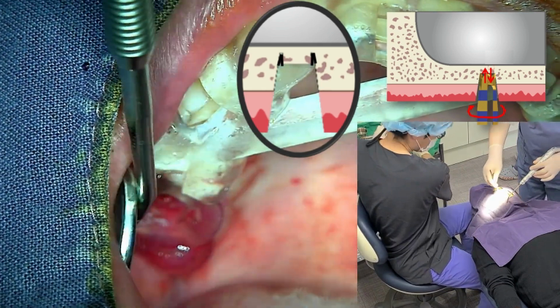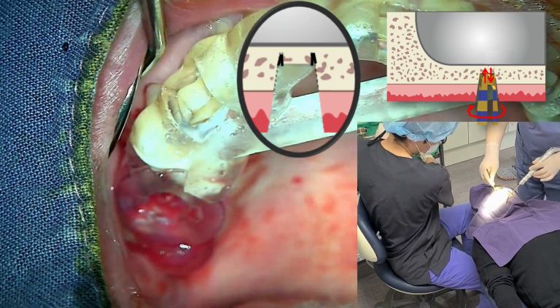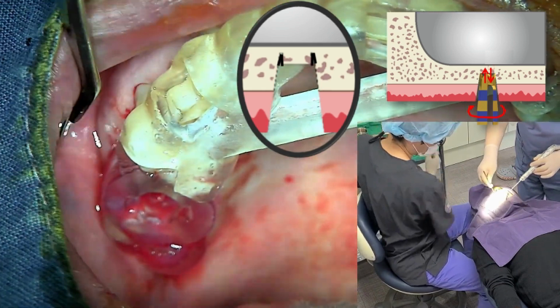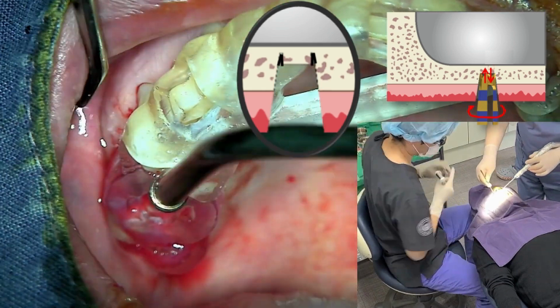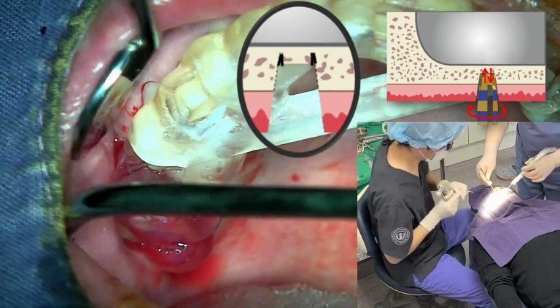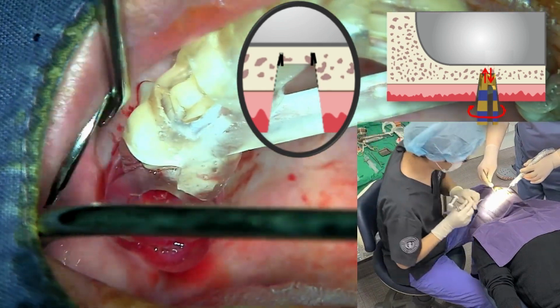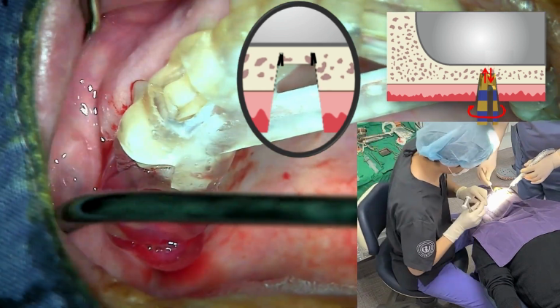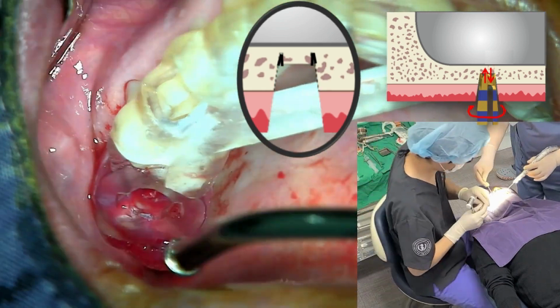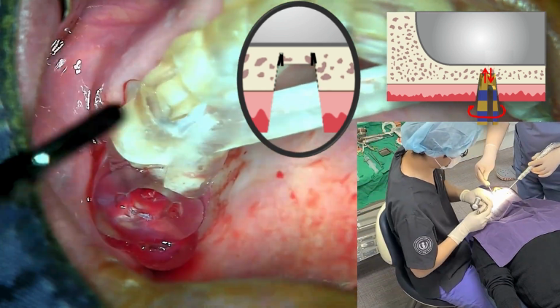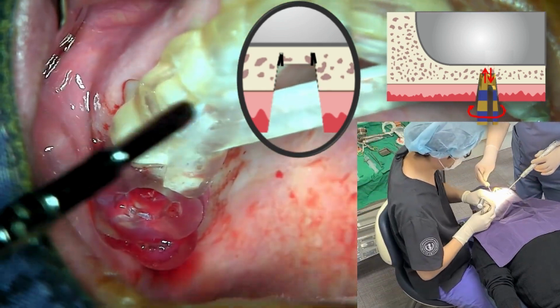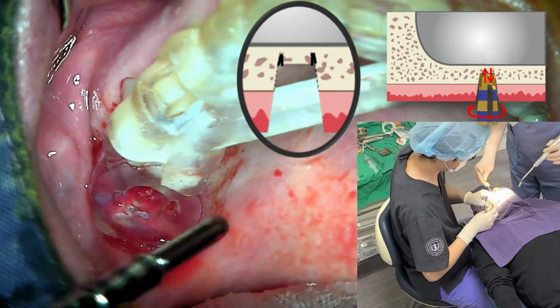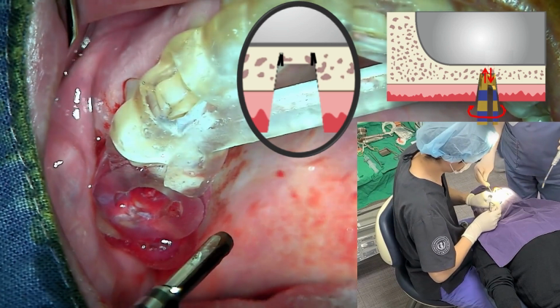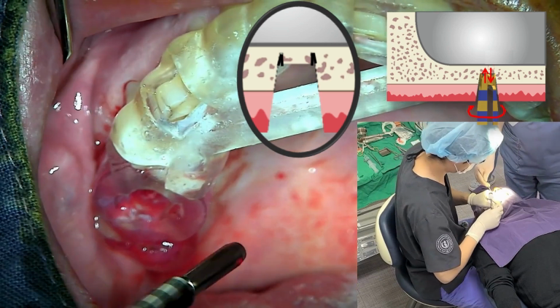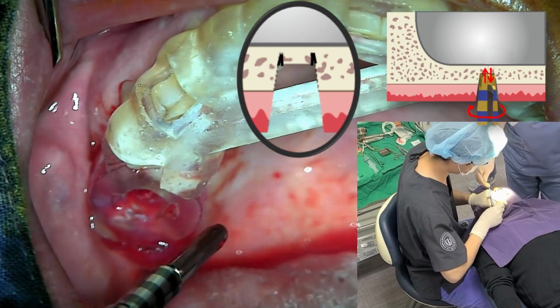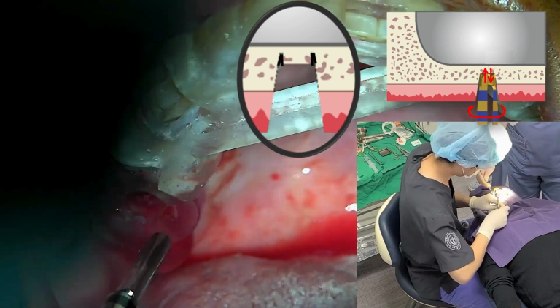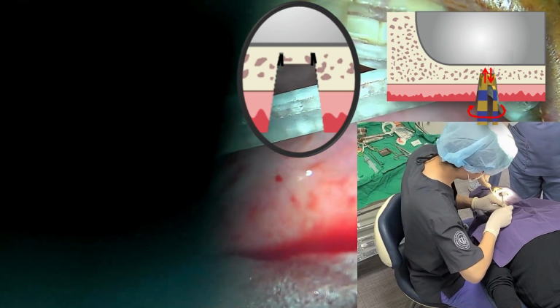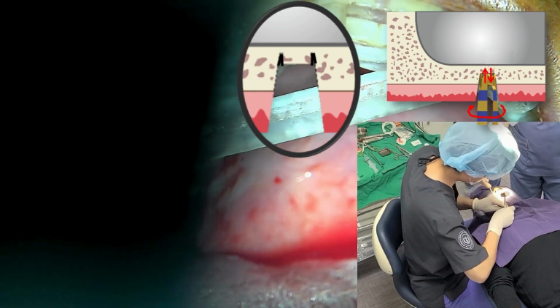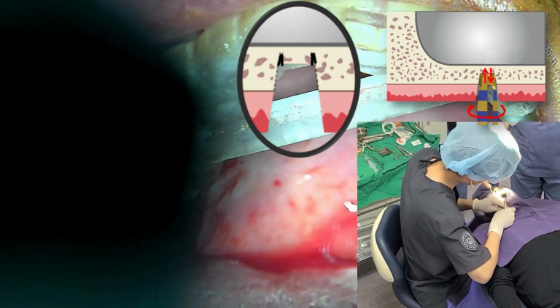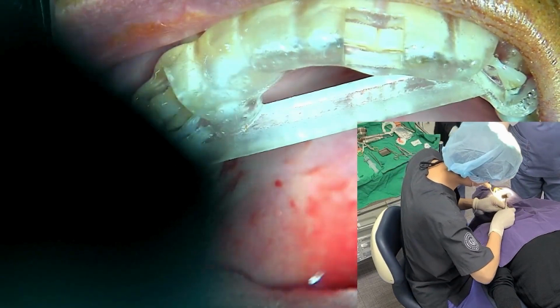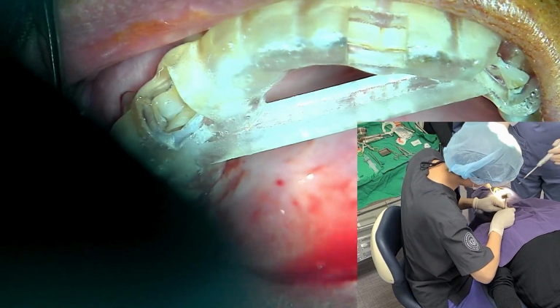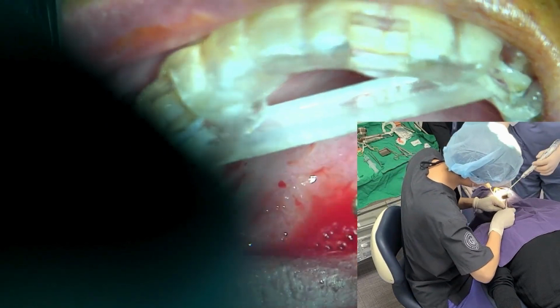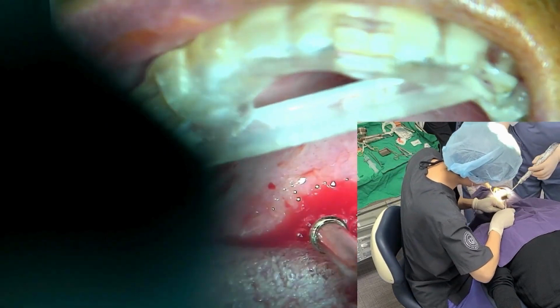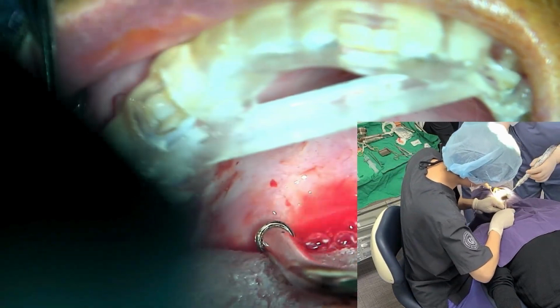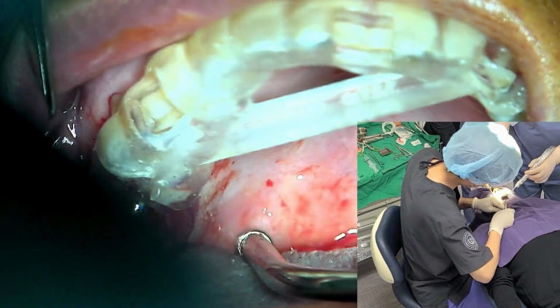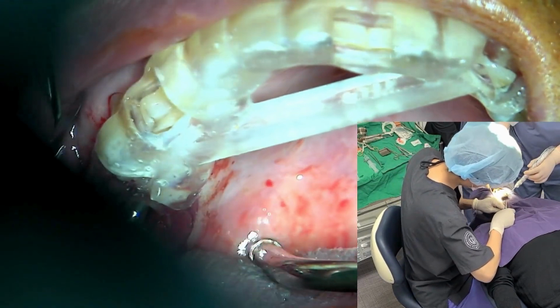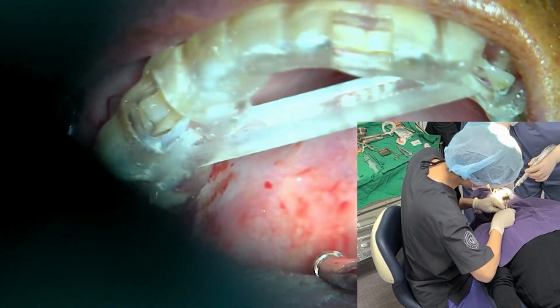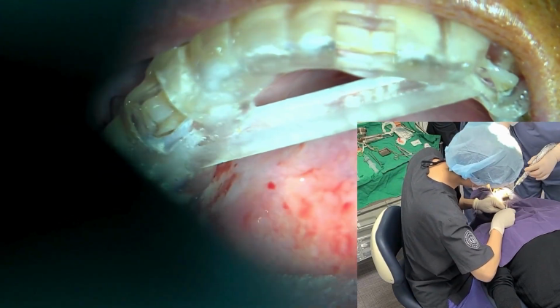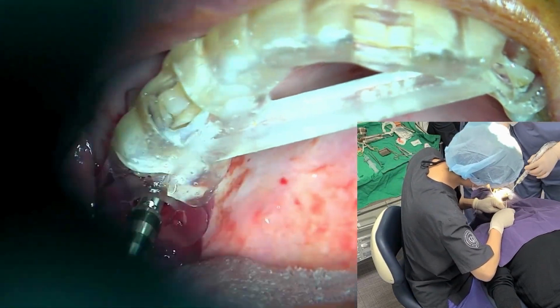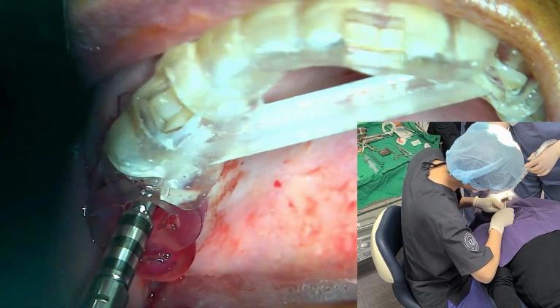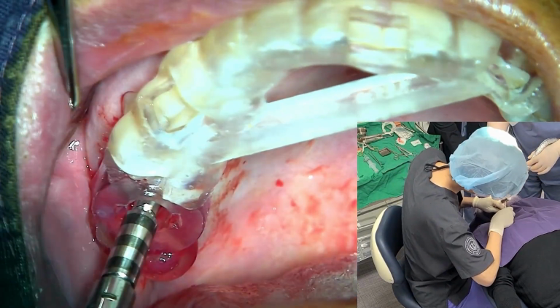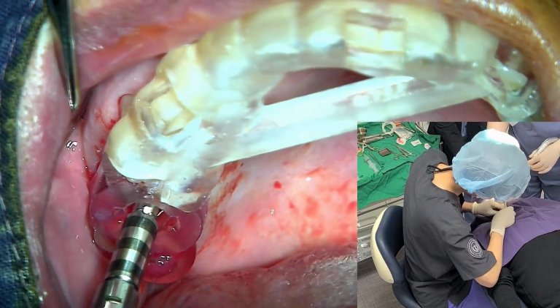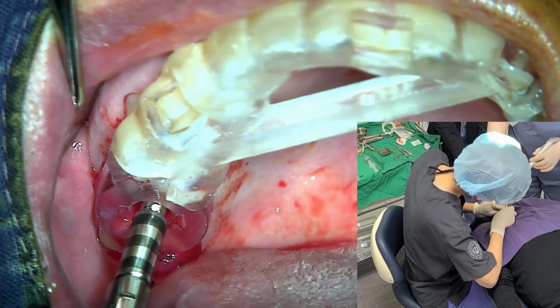To avoid damaging the membrane, rotate the drill to lightly create an indentation of less than 0.5 mm, proceeding with a gentle touch 5 to 6 times without applying vertical pressure.